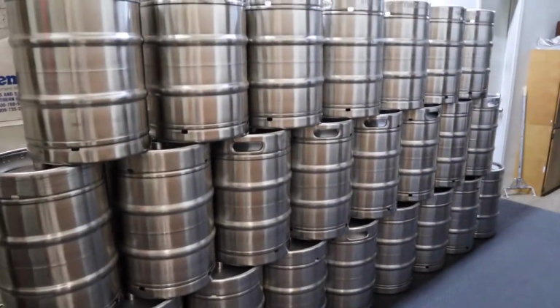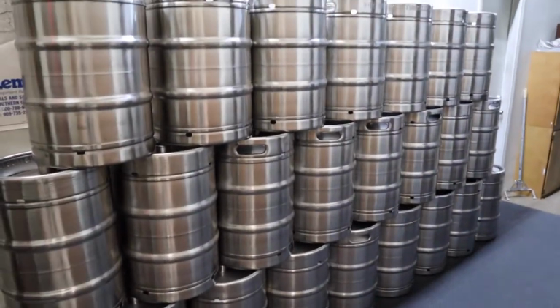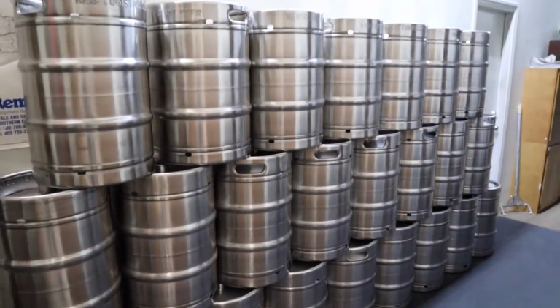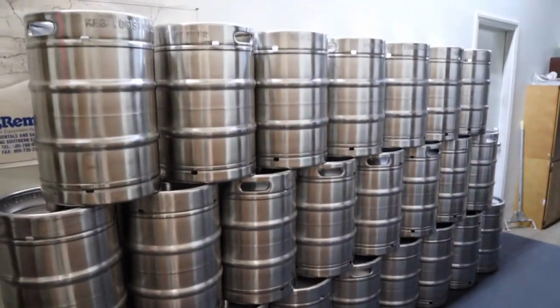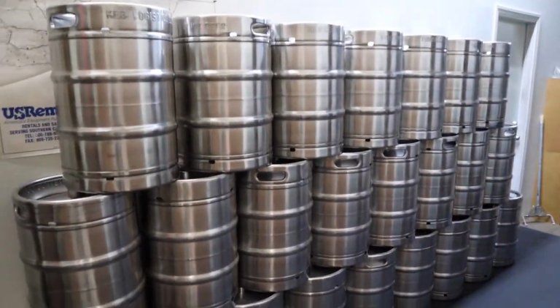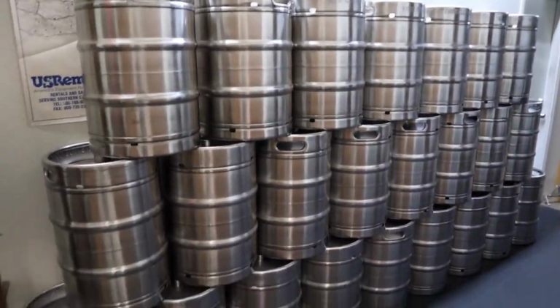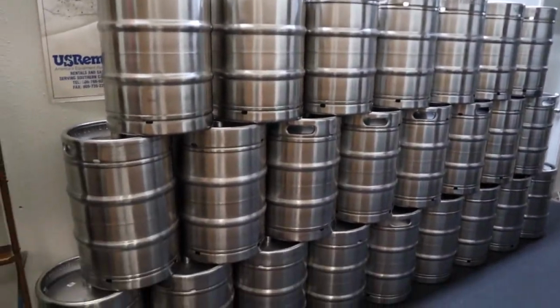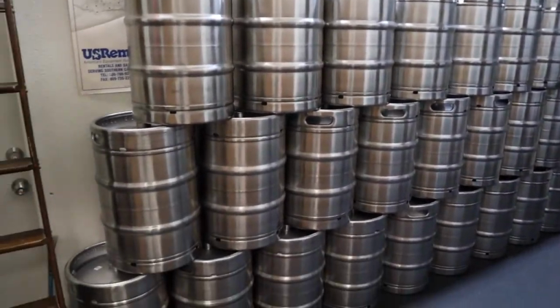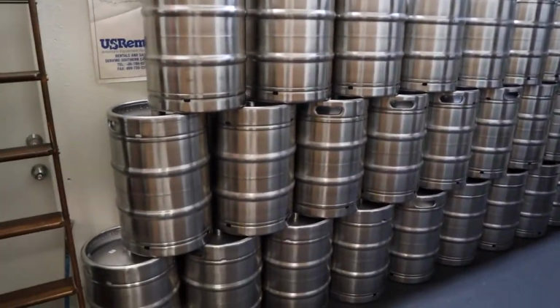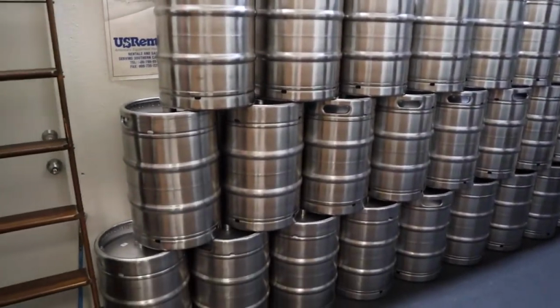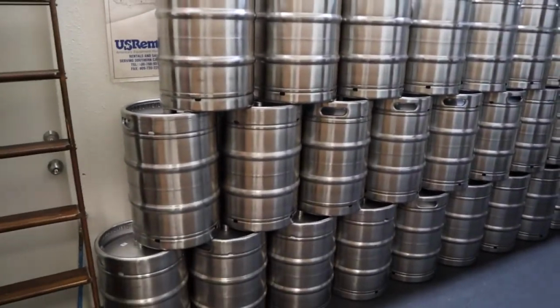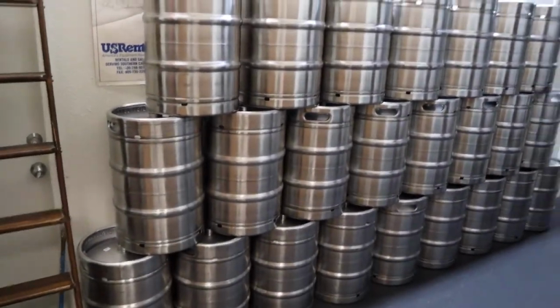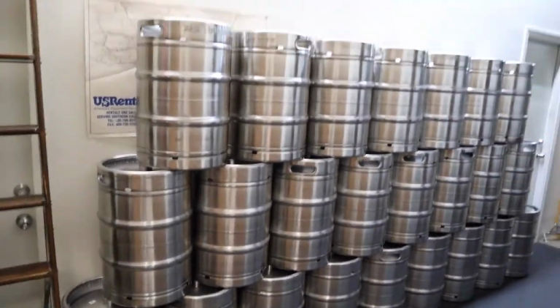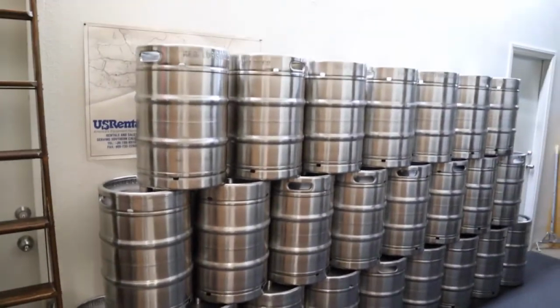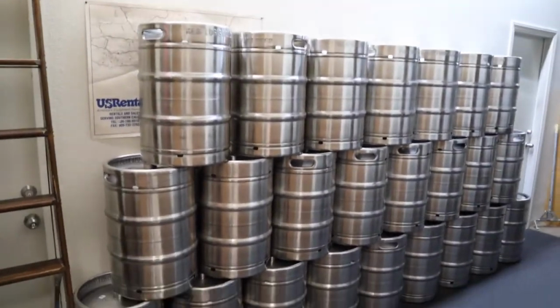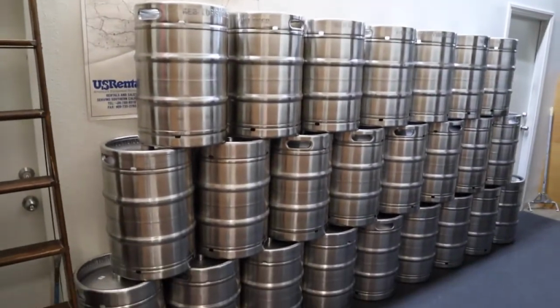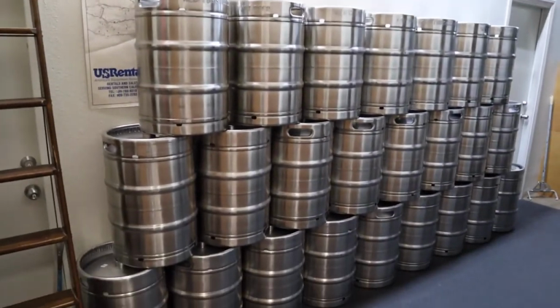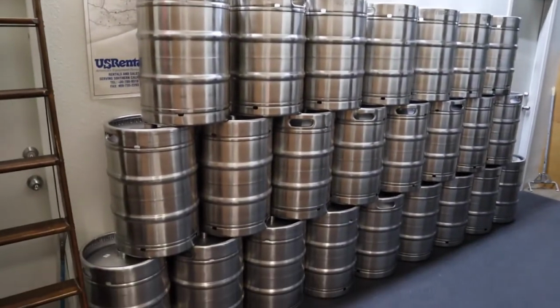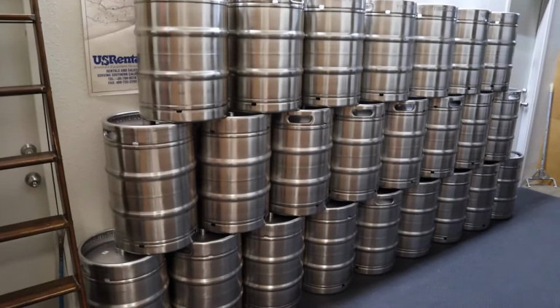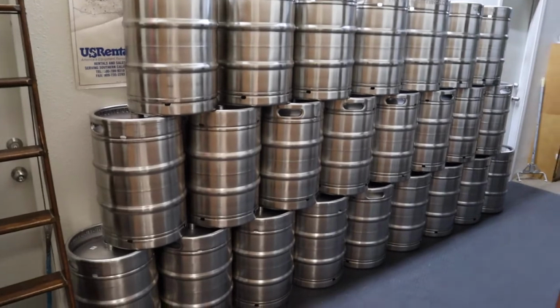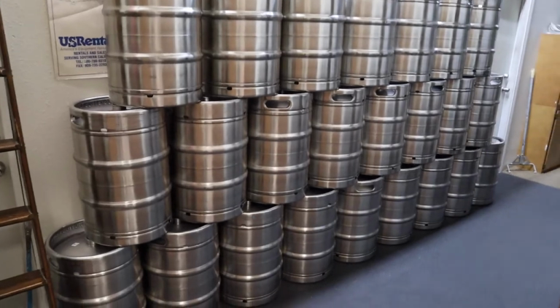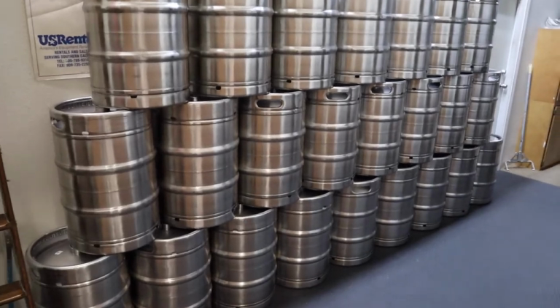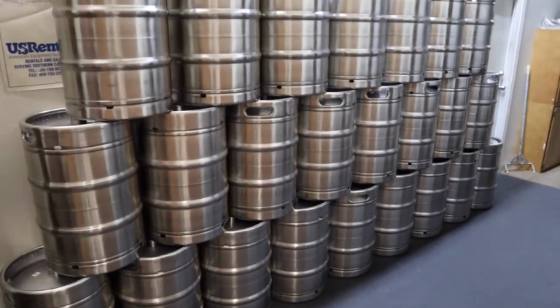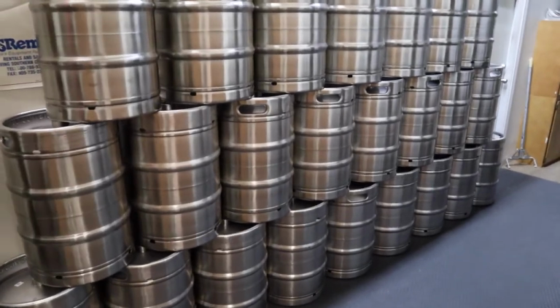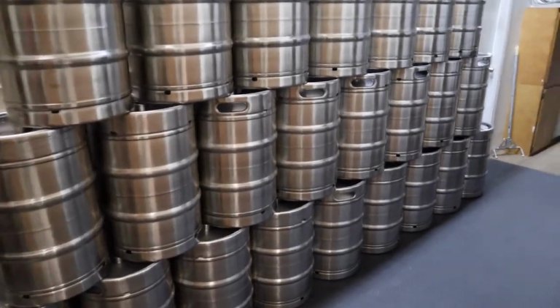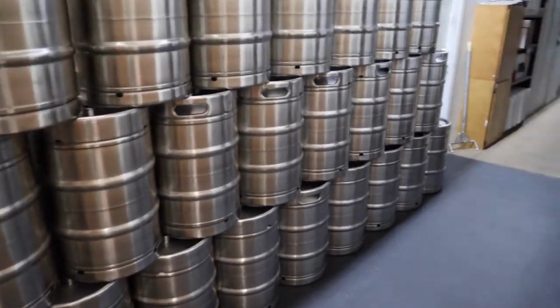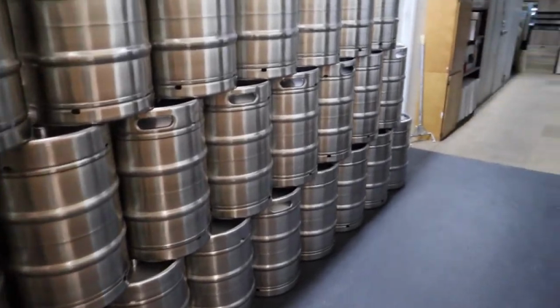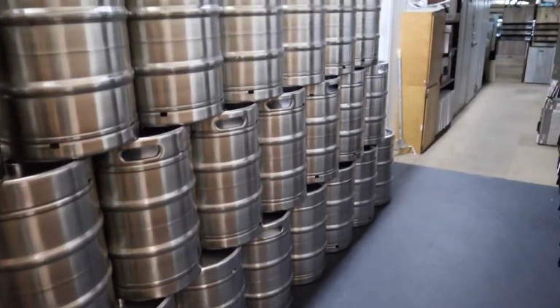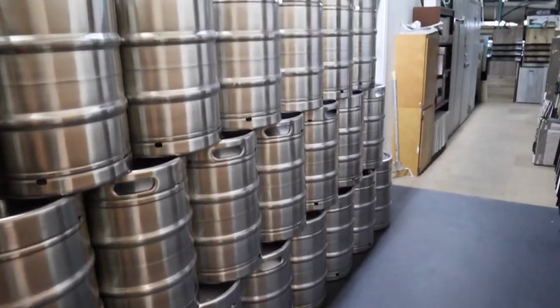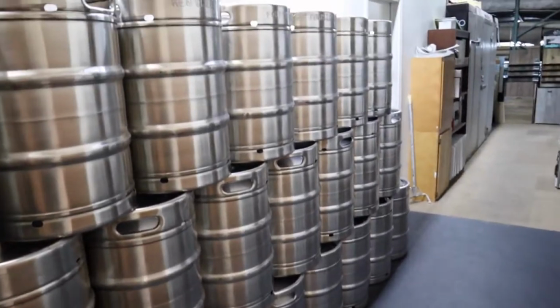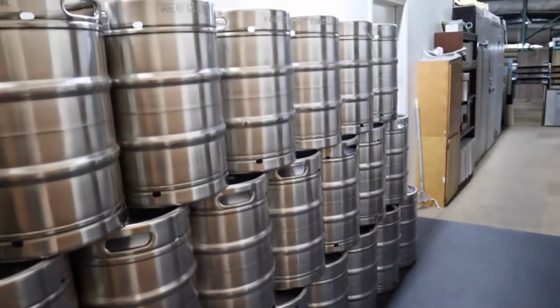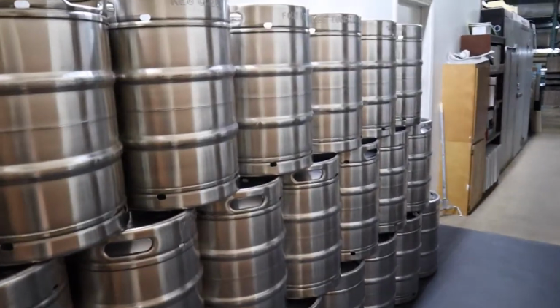Speaking of kegs, we got a whole keg shipment in — super exciting. Those came in a couple weeks ago and we're ready to start filling them with beer.